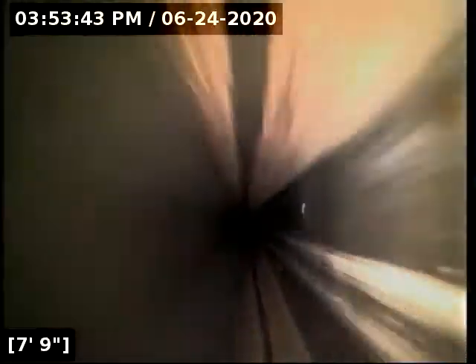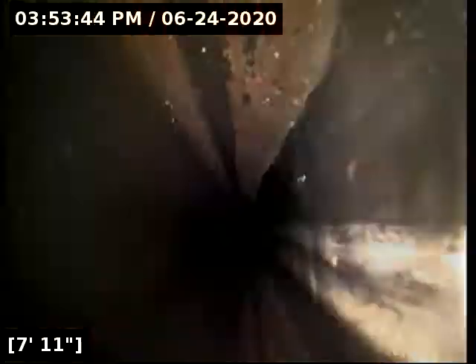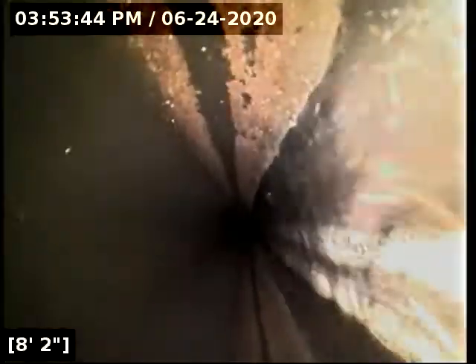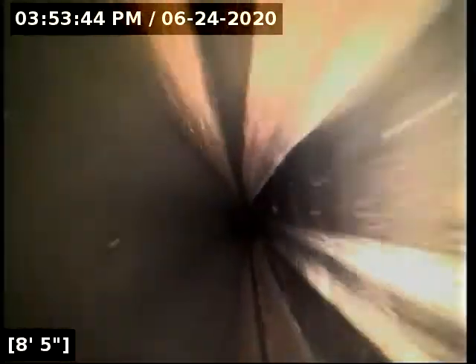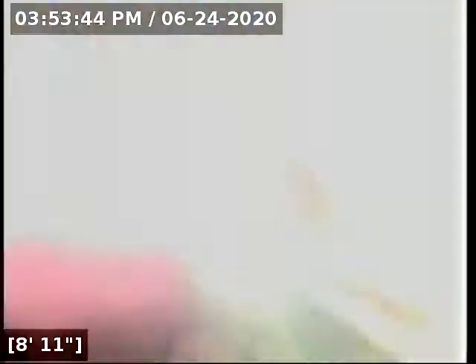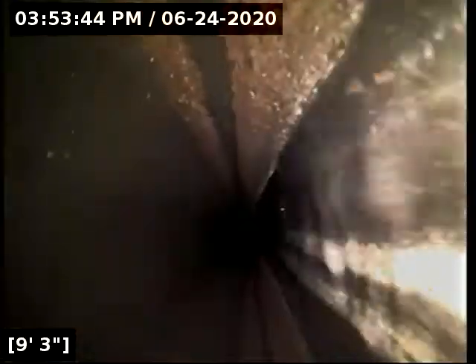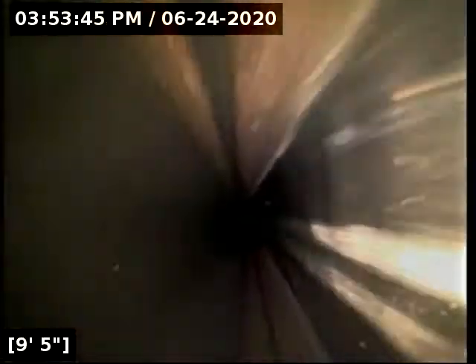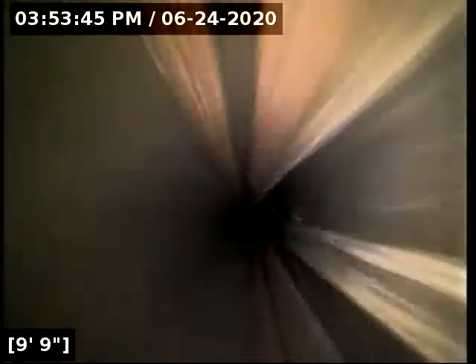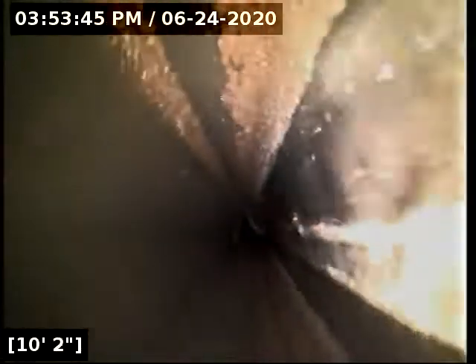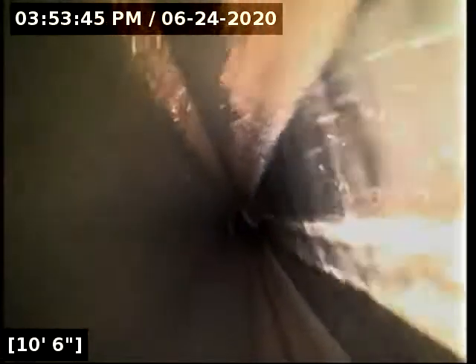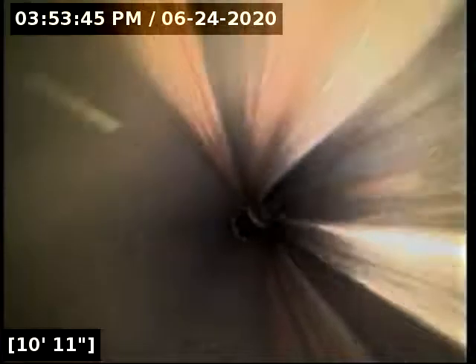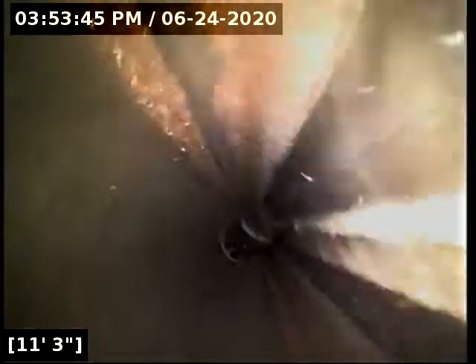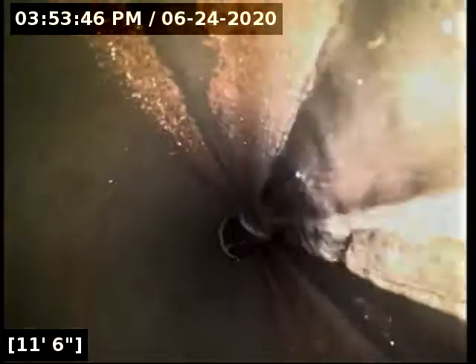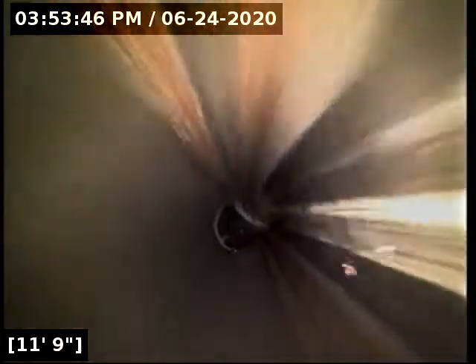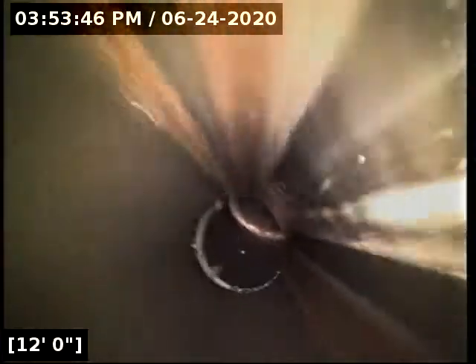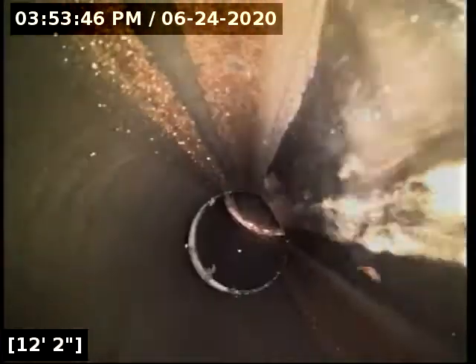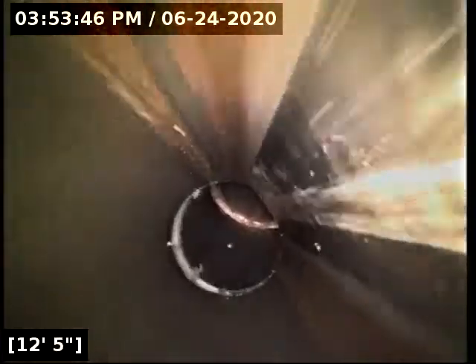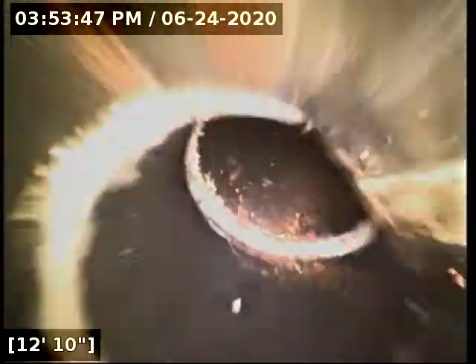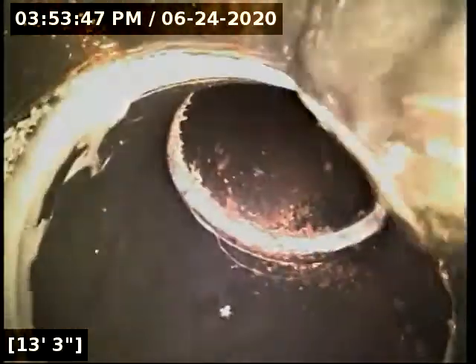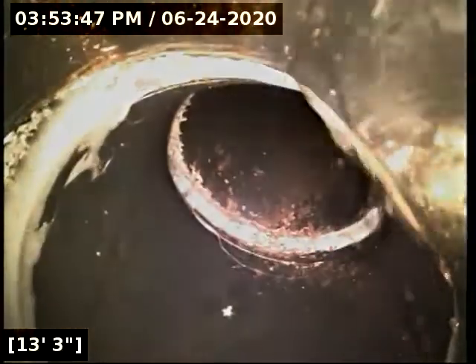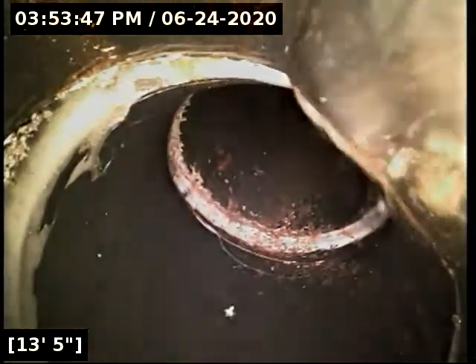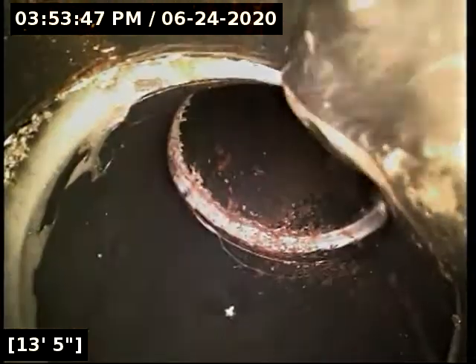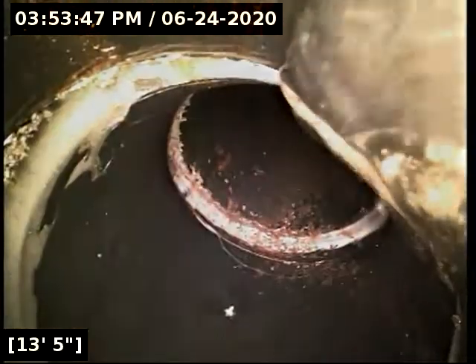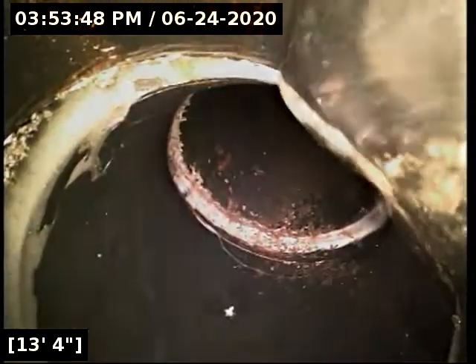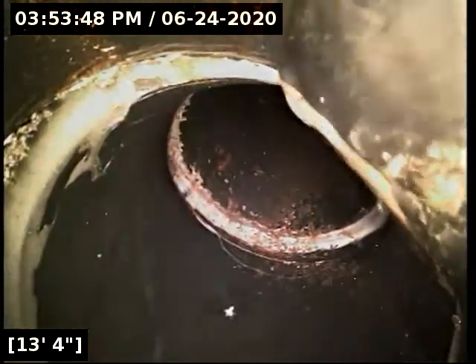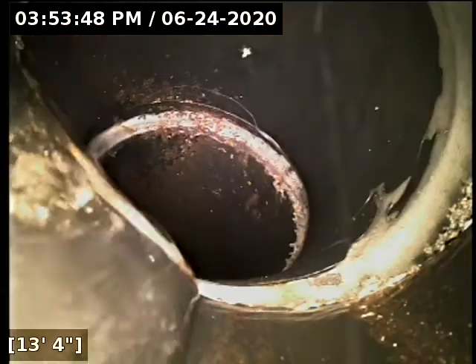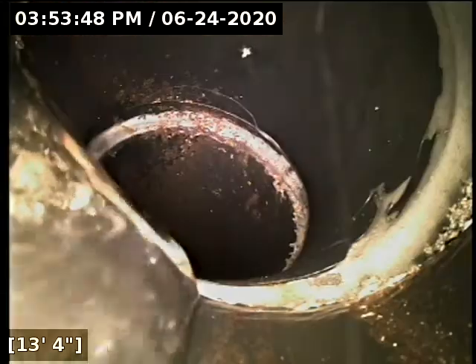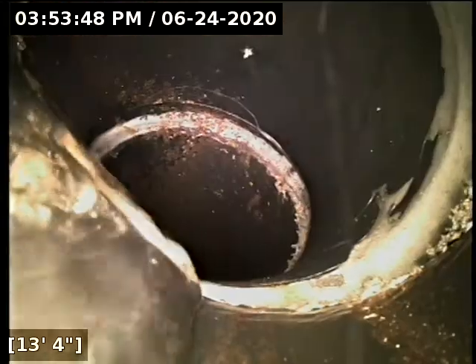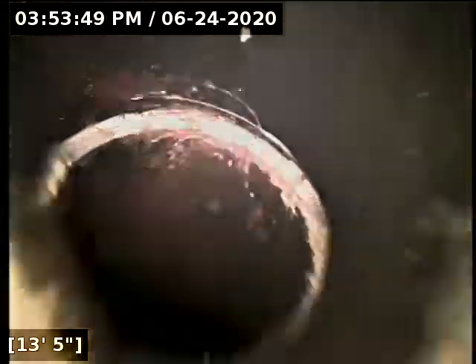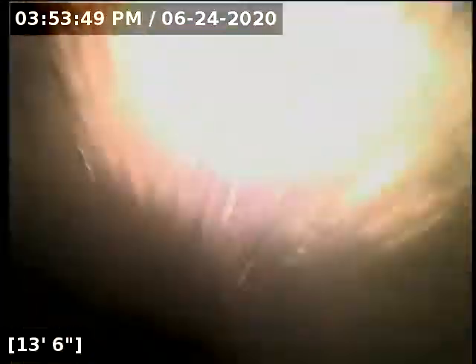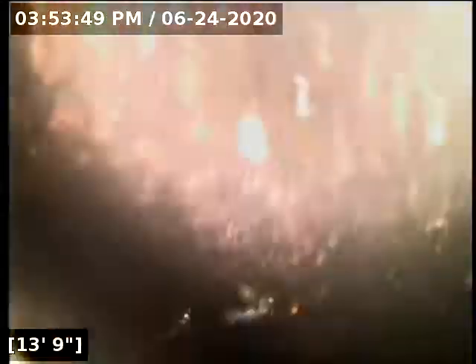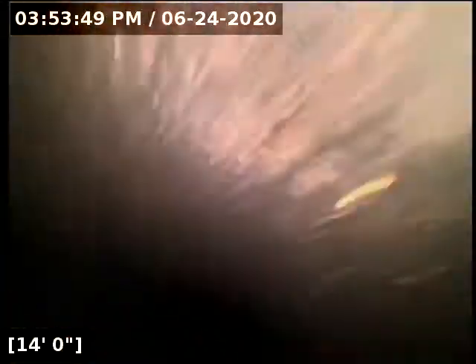Dropping into a nice clean sewer line here. No grease buildup, which is nice to see.